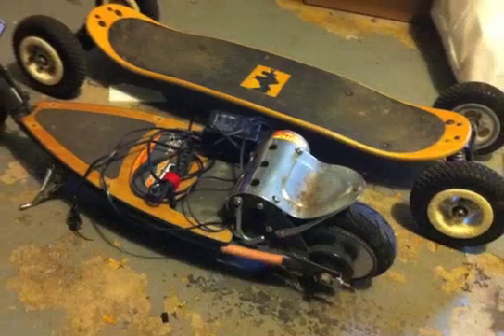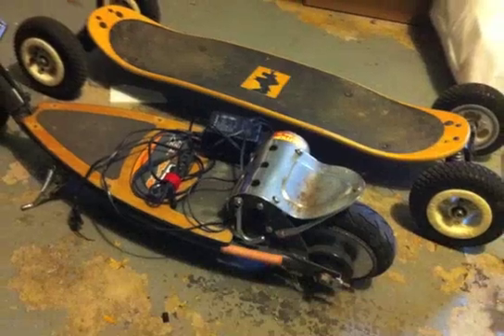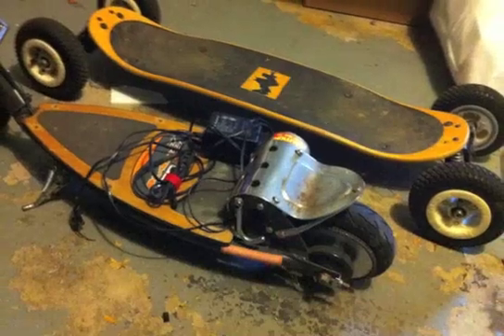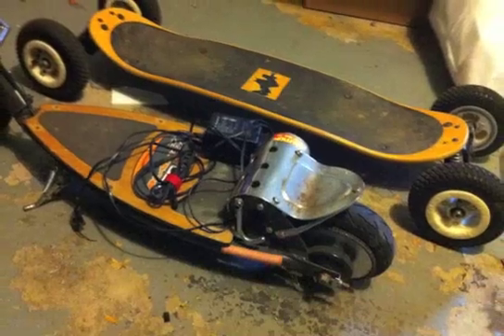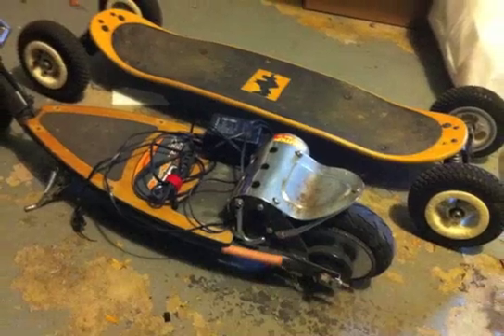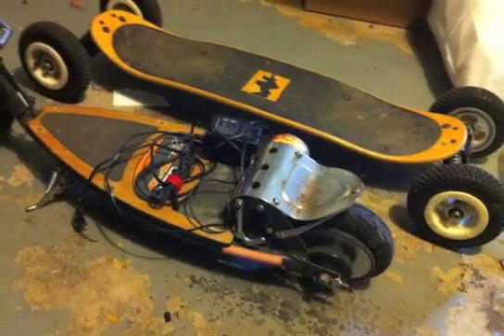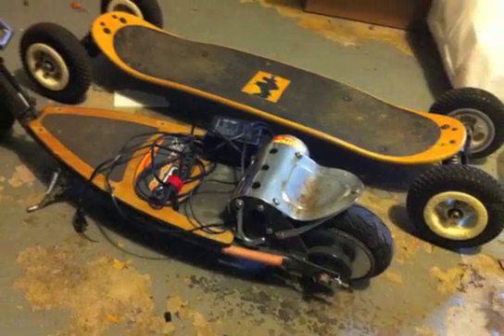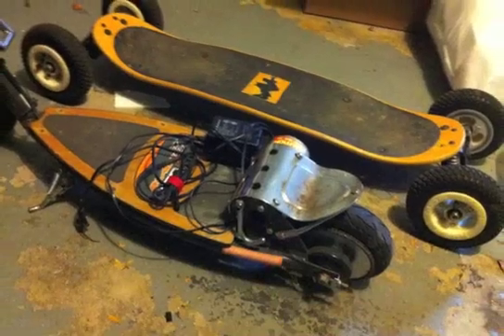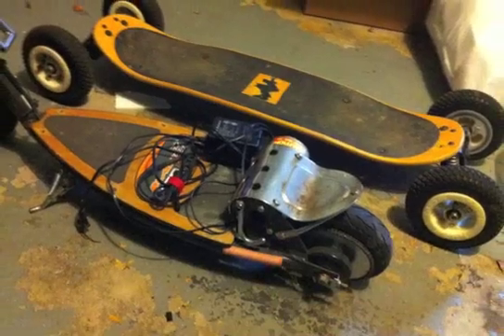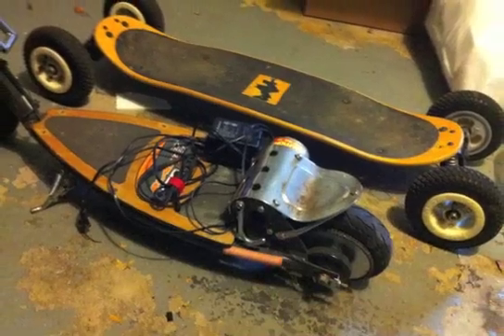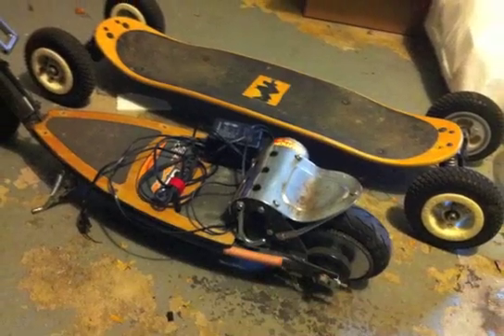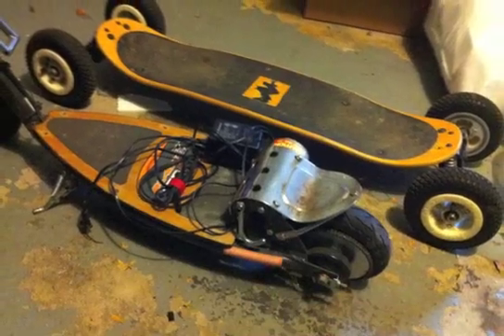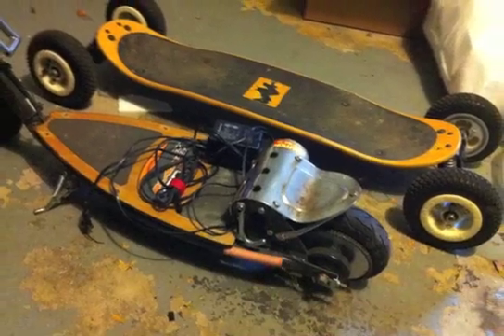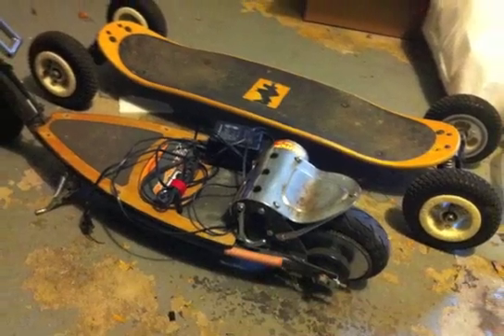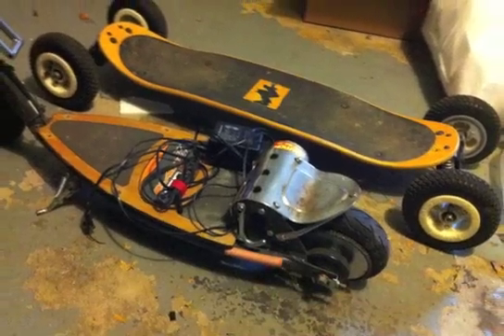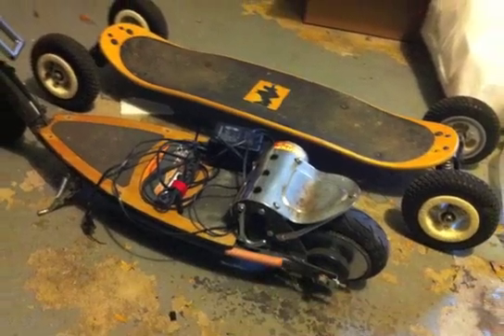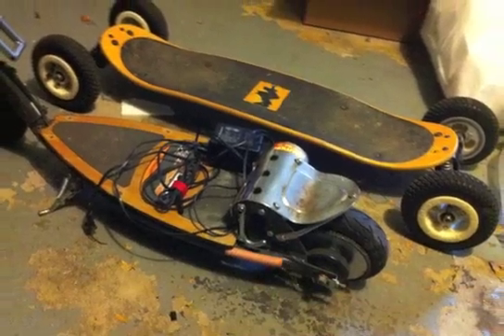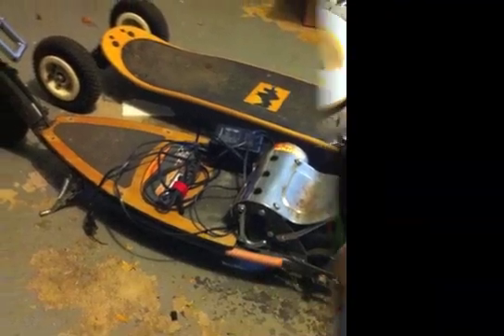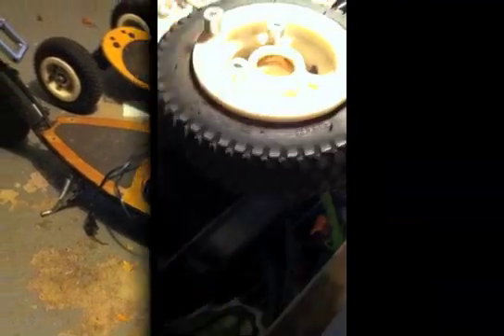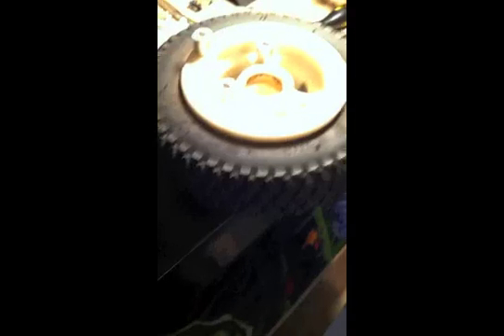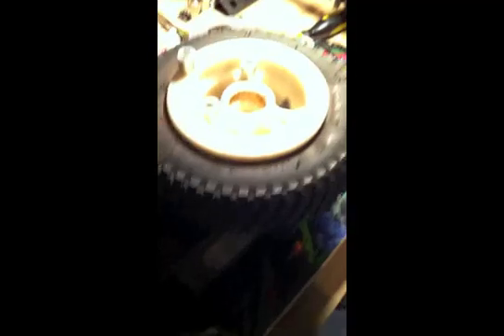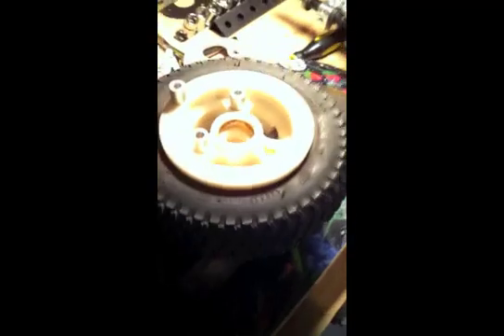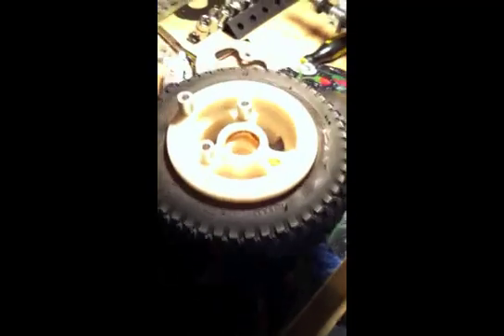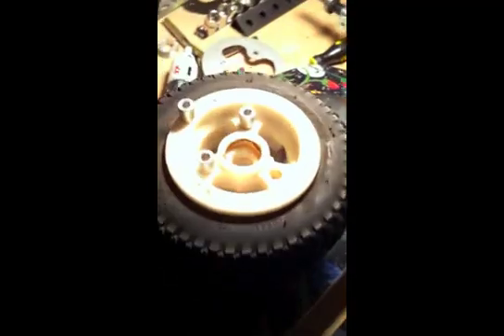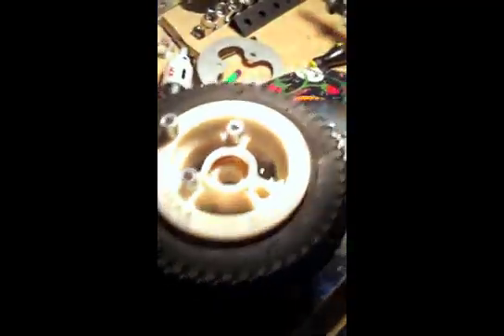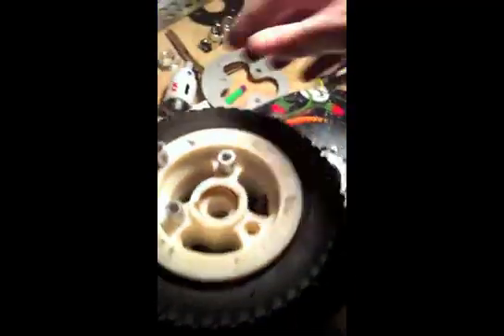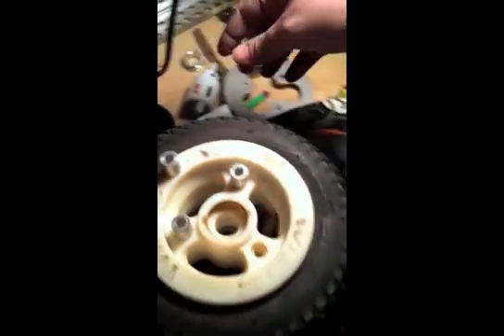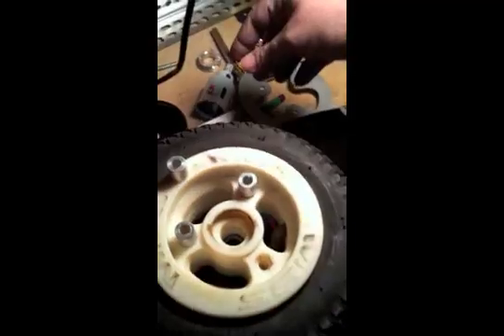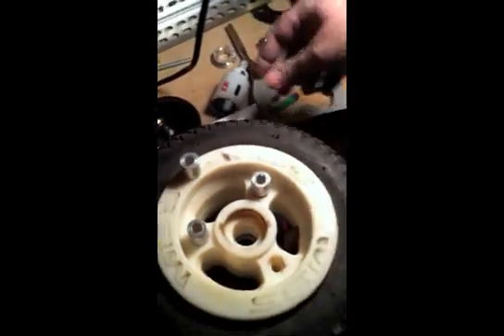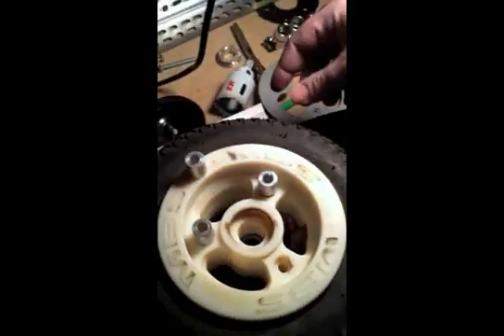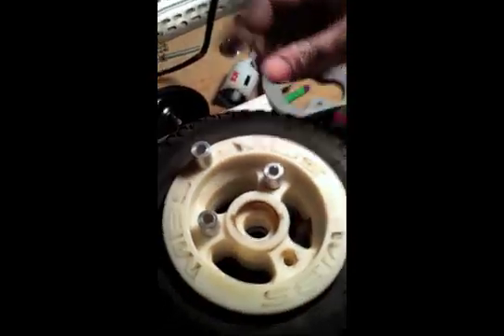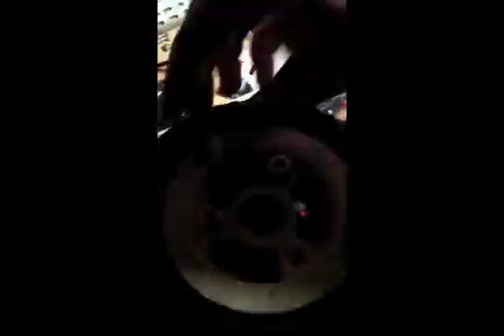Welcome back, this is part three. Here's the sprocket going on the wheel.